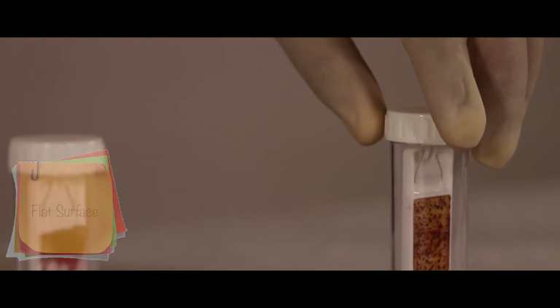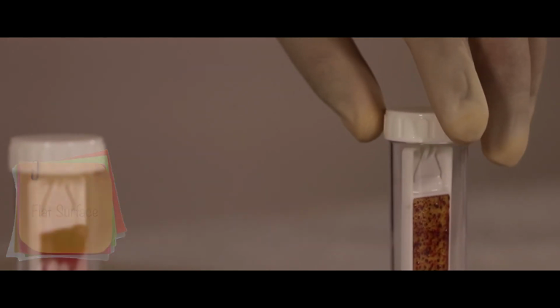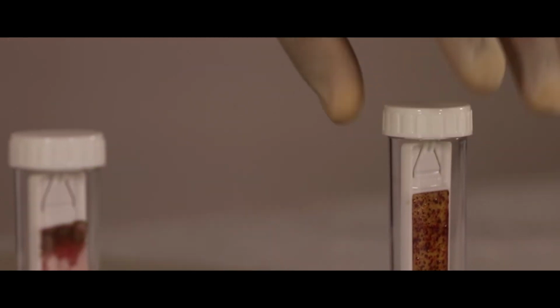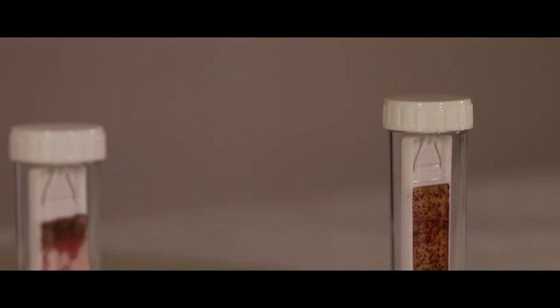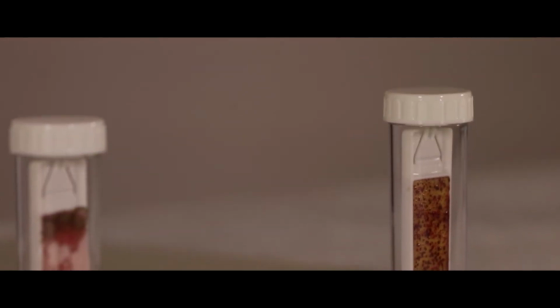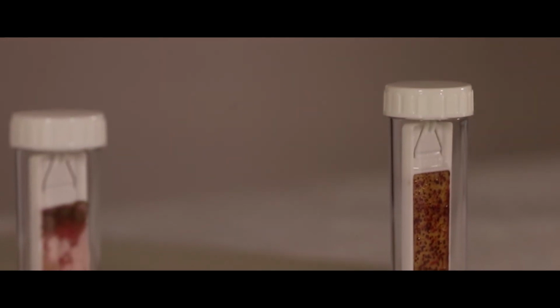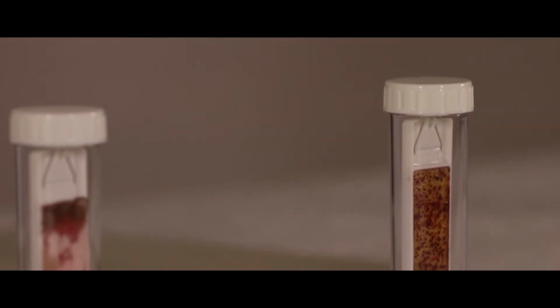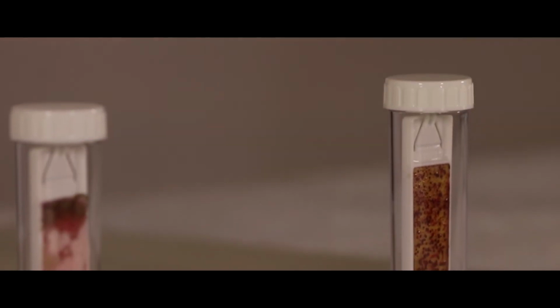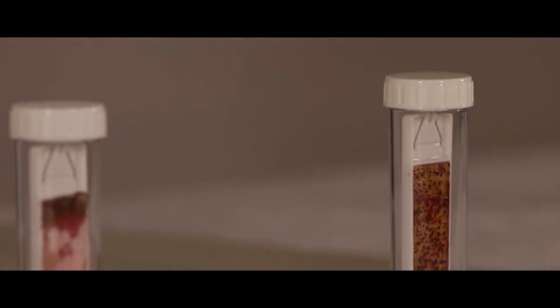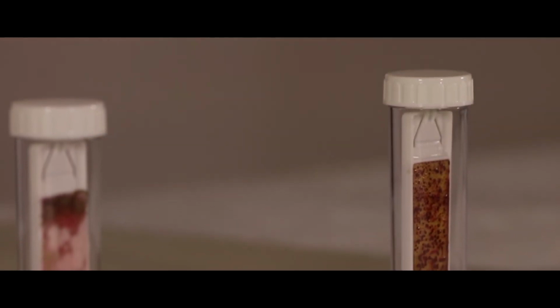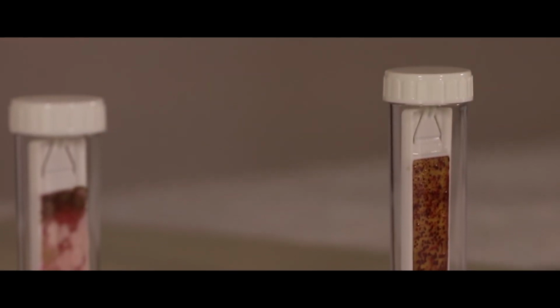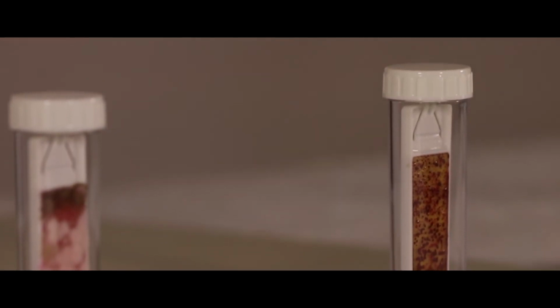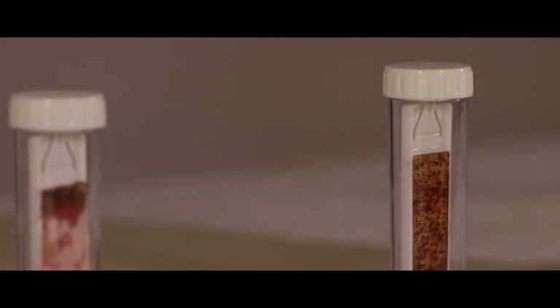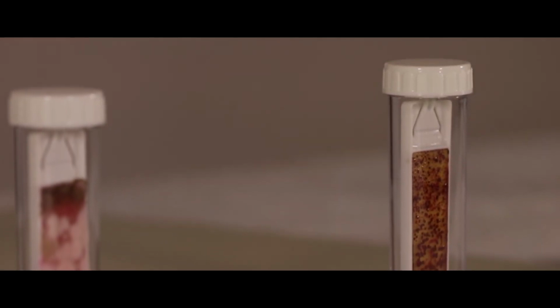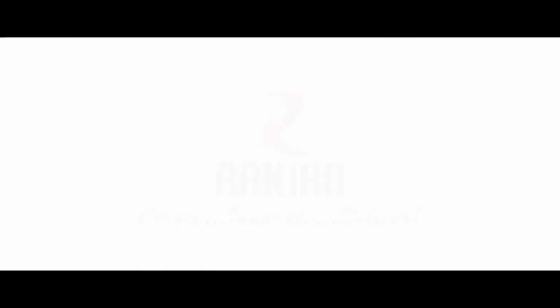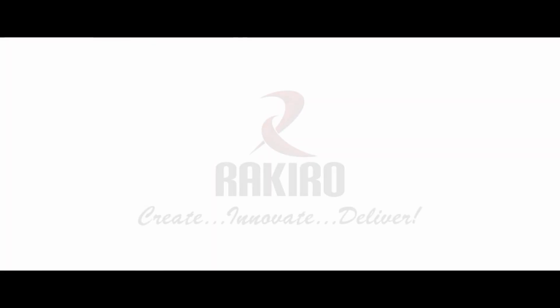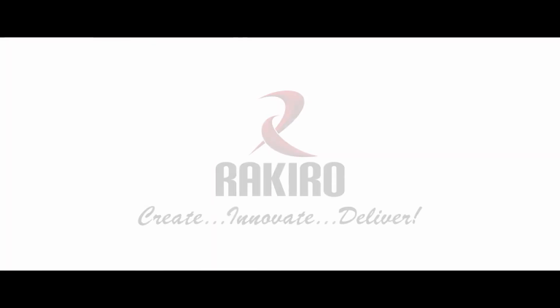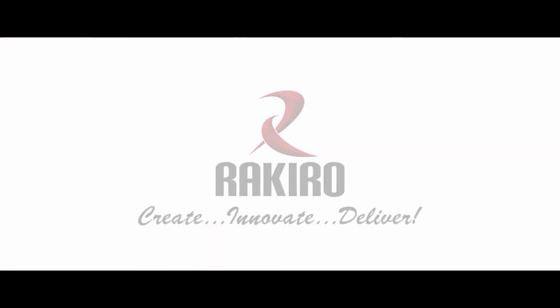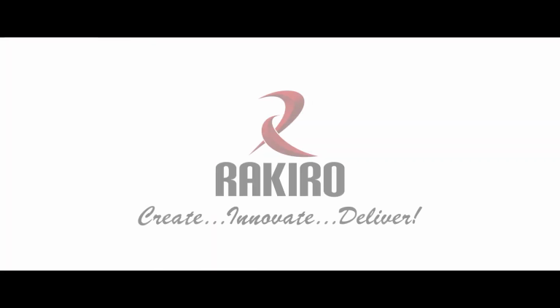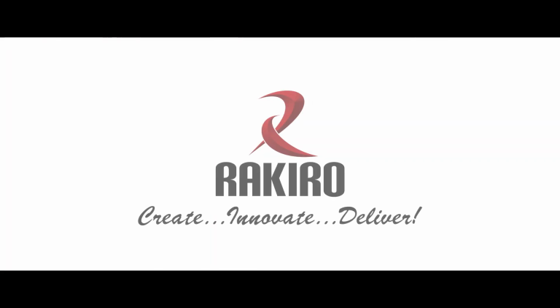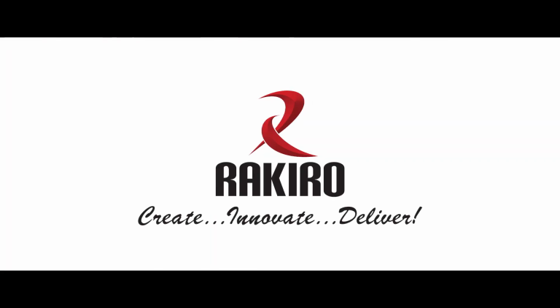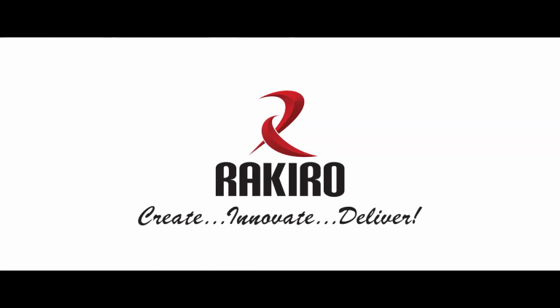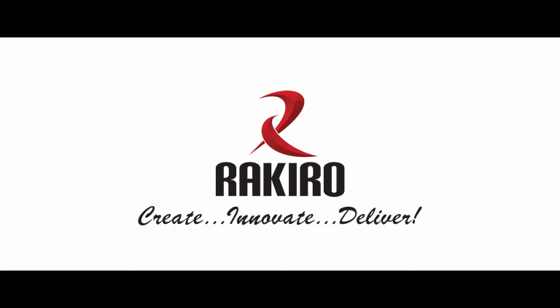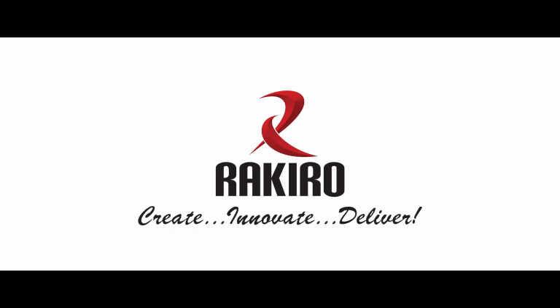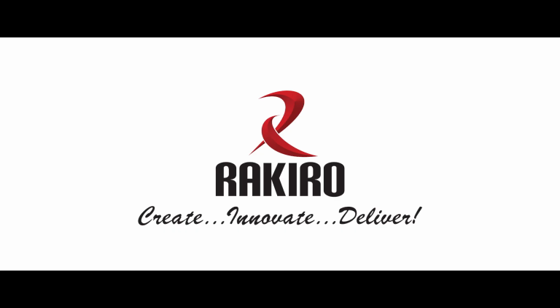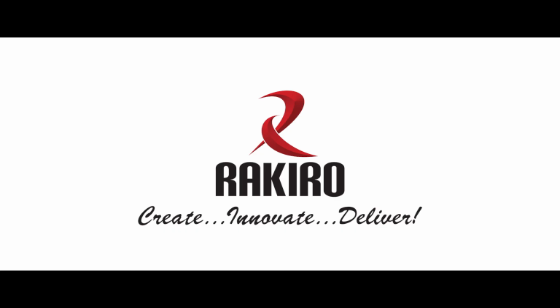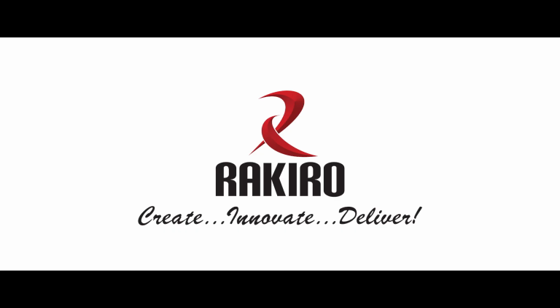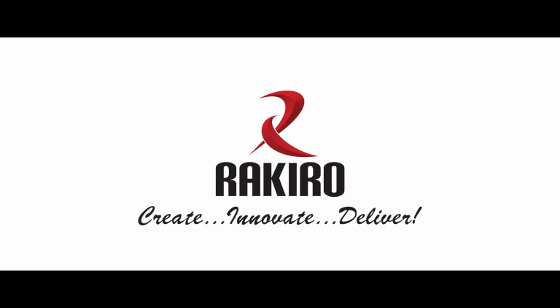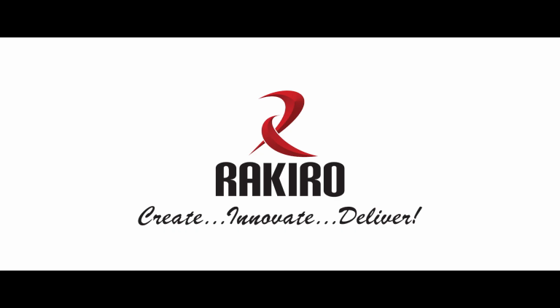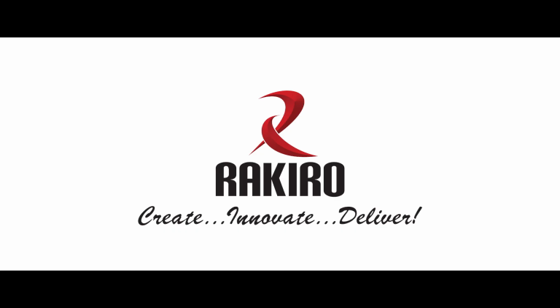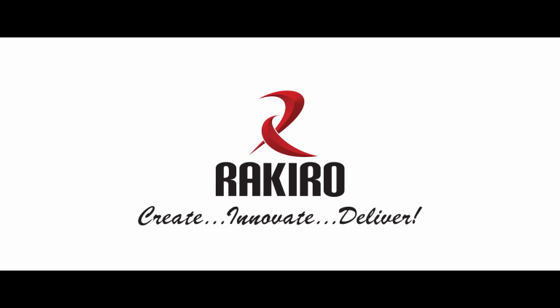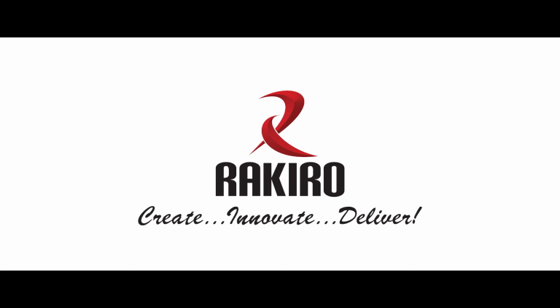For better understanding of this product, please refer to the impact leaflet provided.